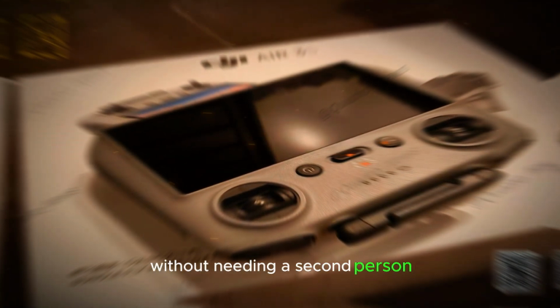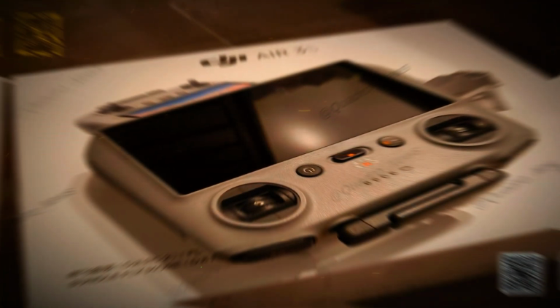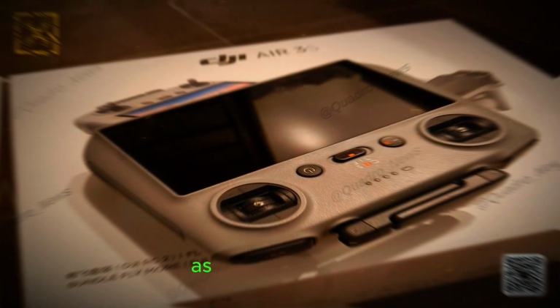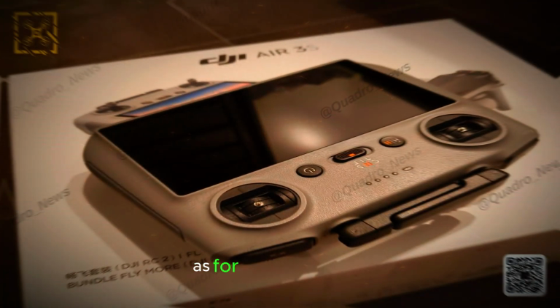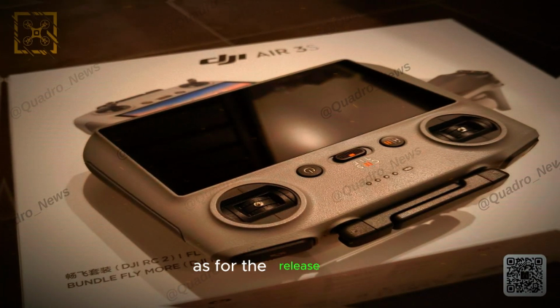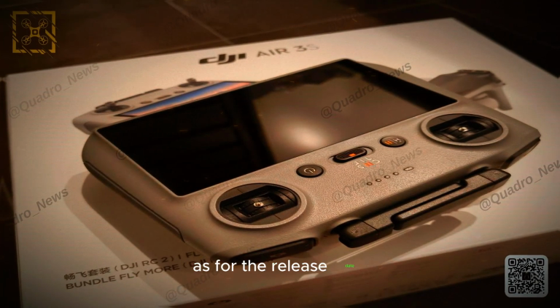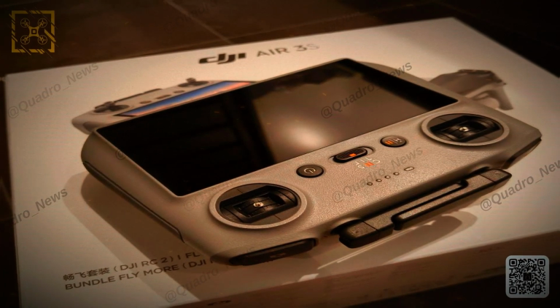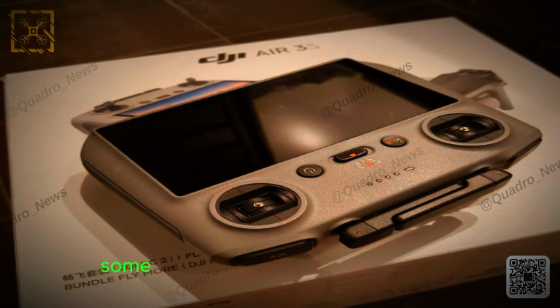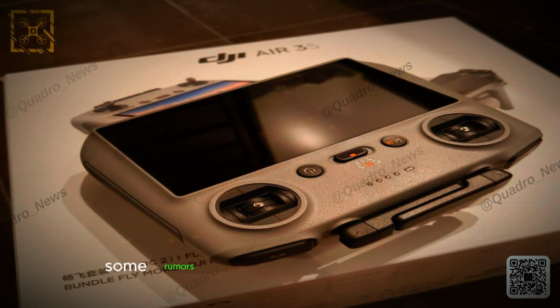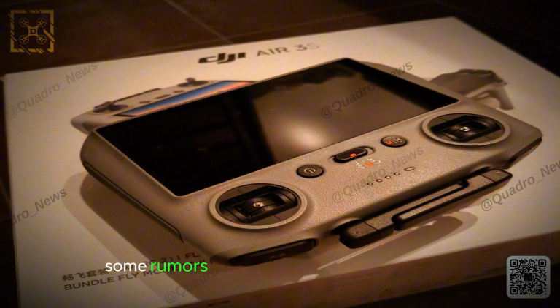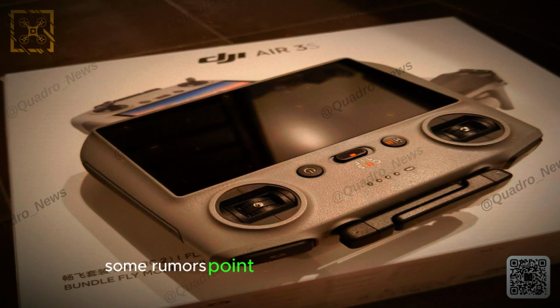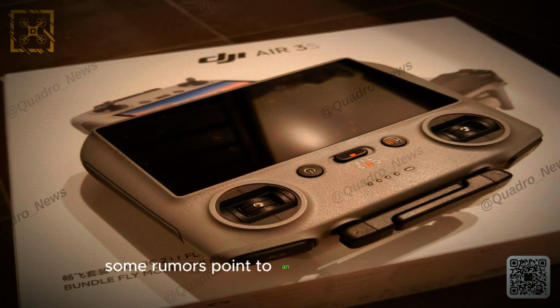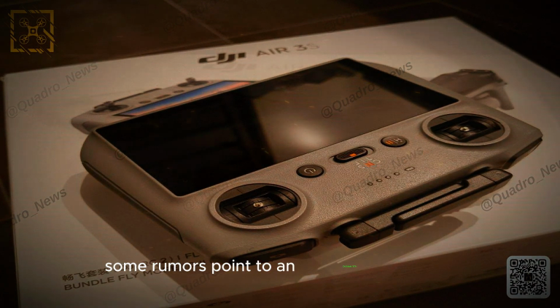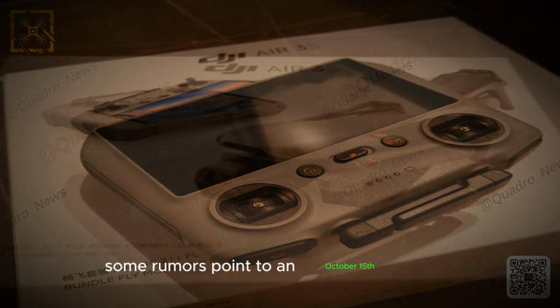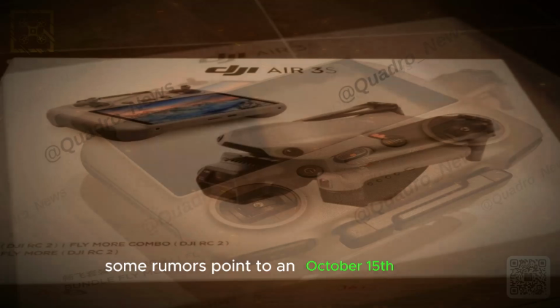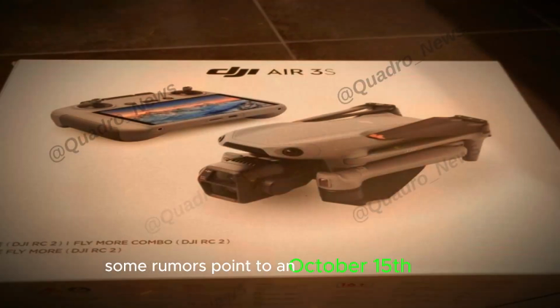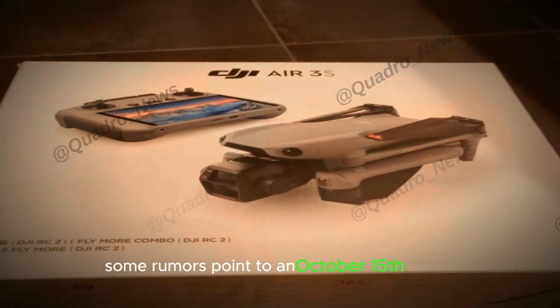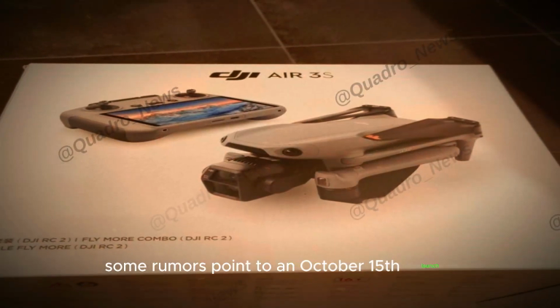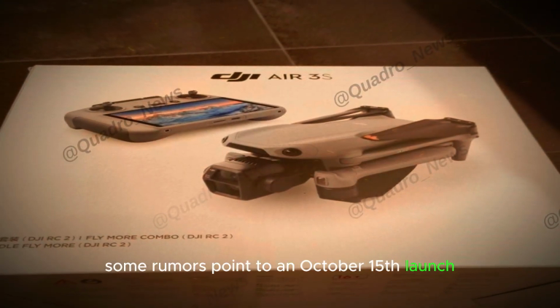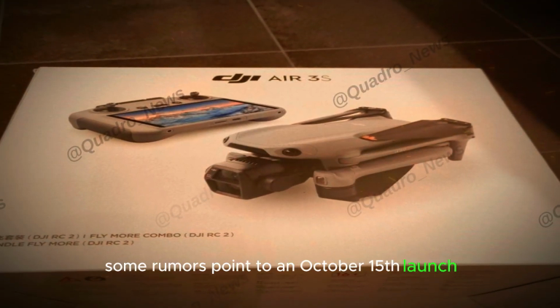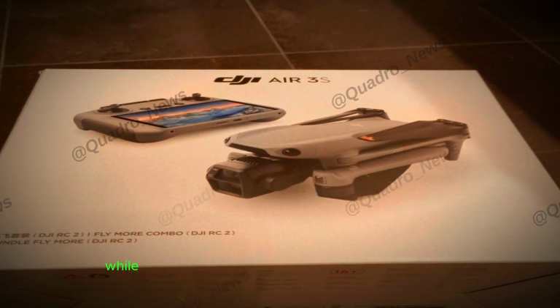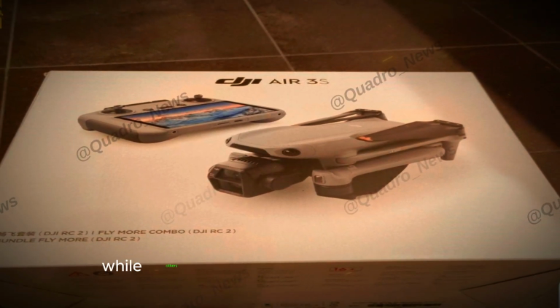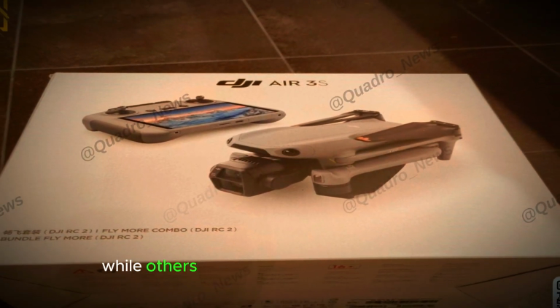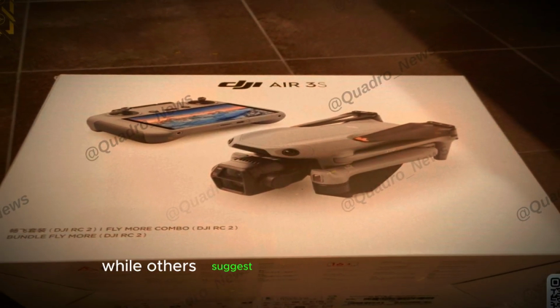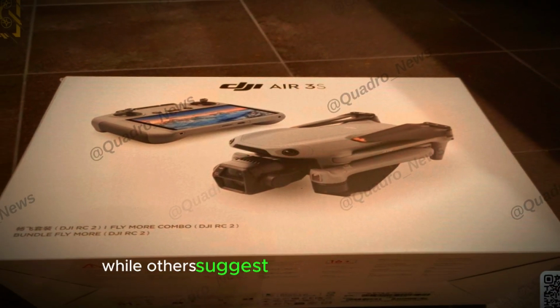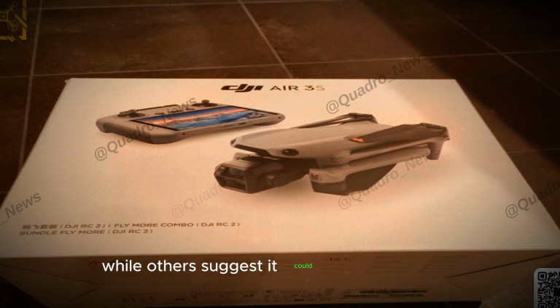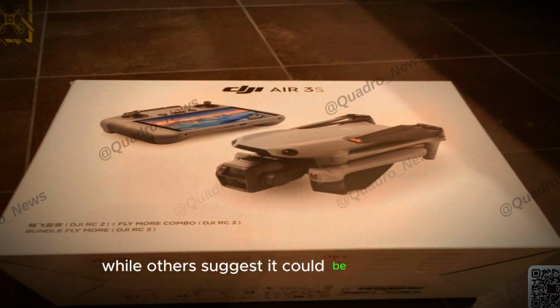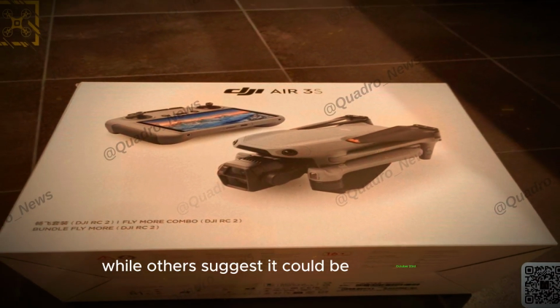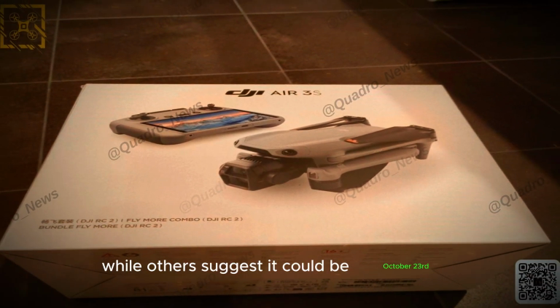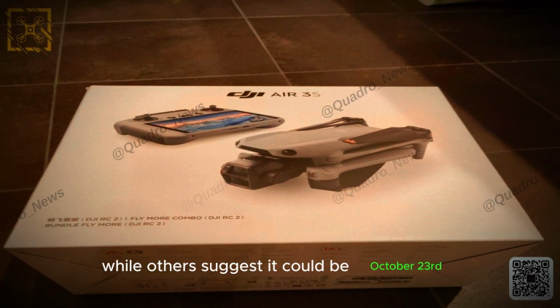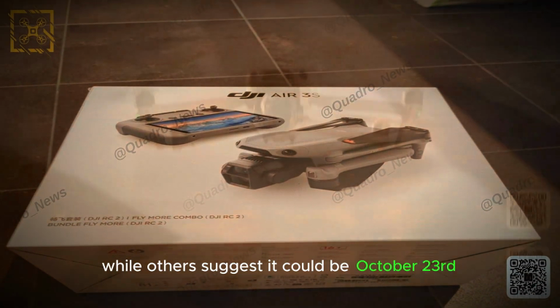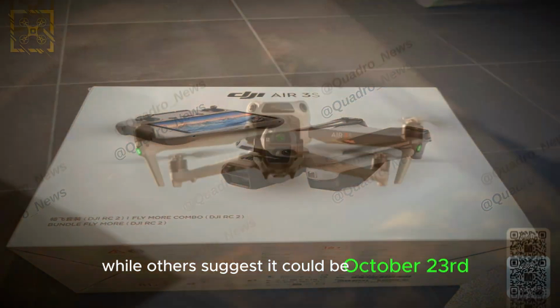As for the release date, some rumors point to an October 15th launch, while others suggest it could be October 23rd.